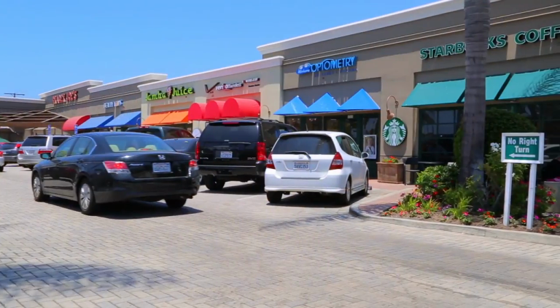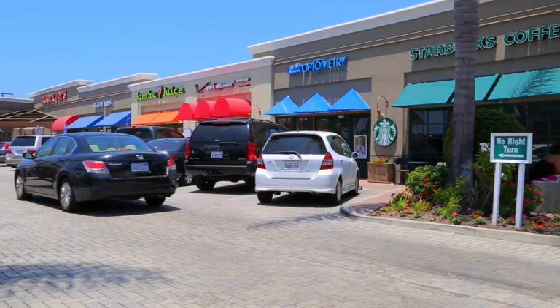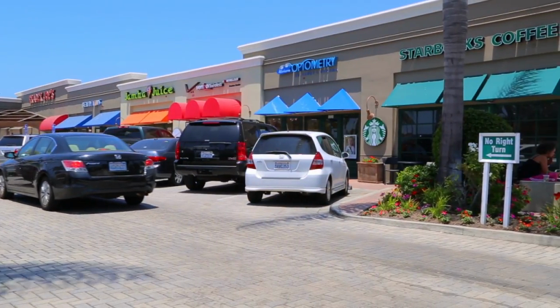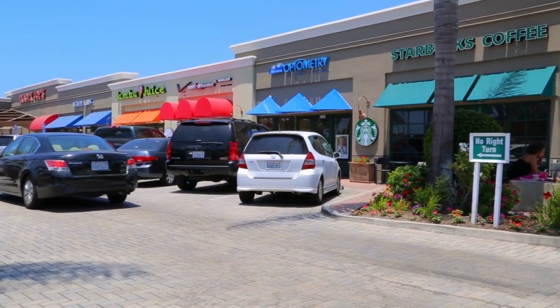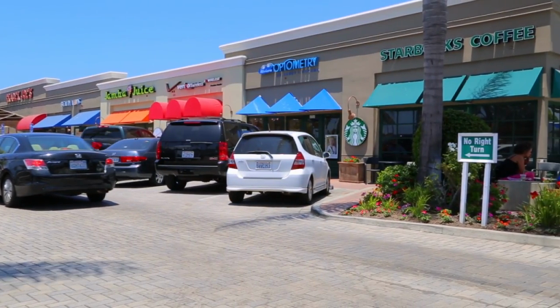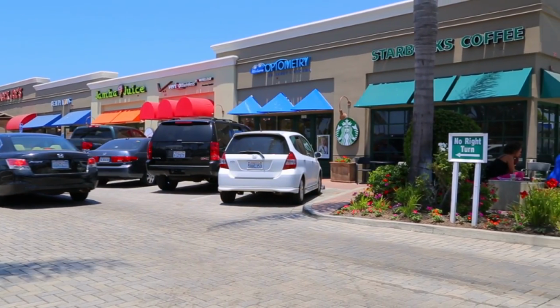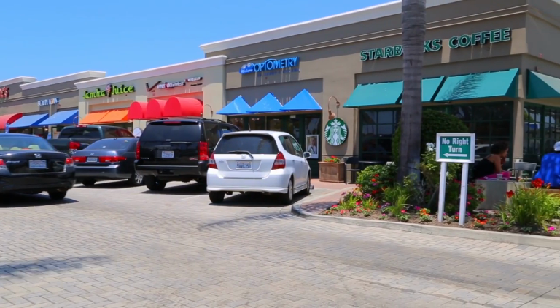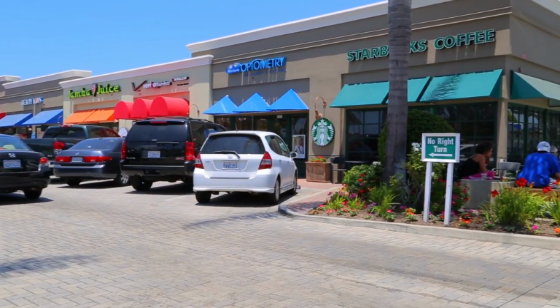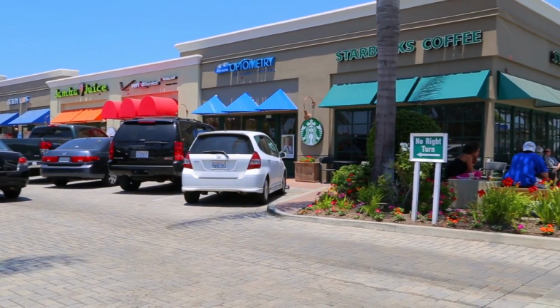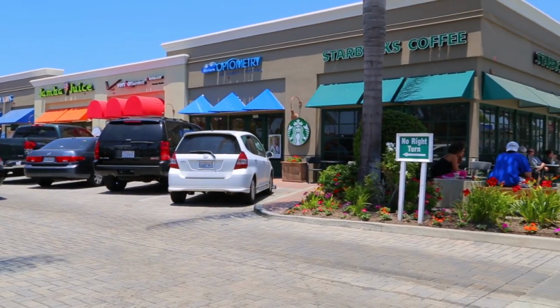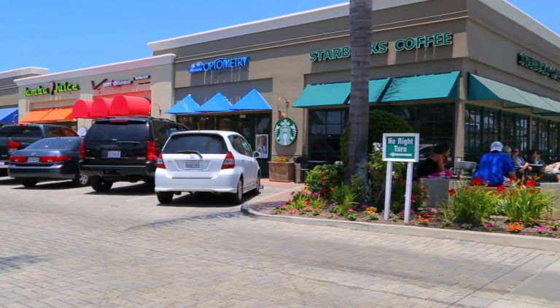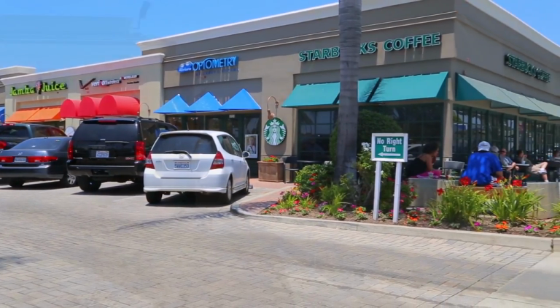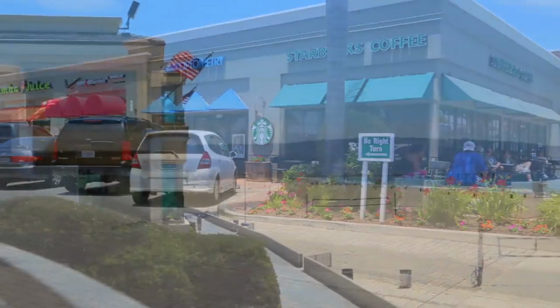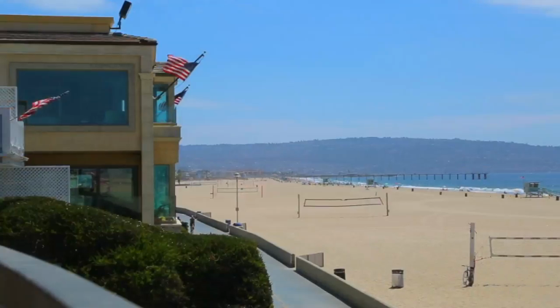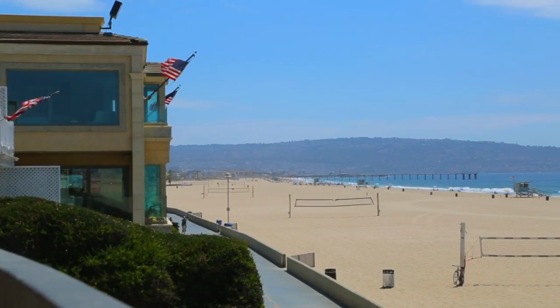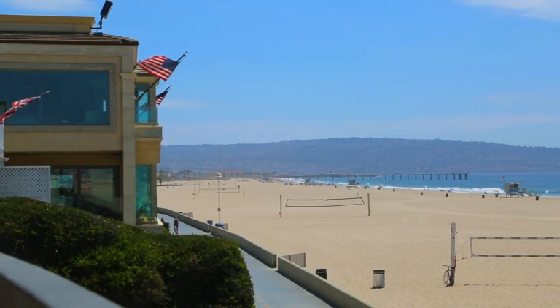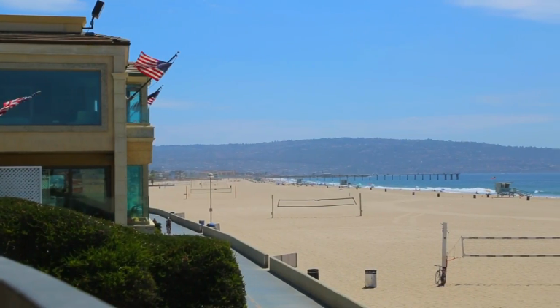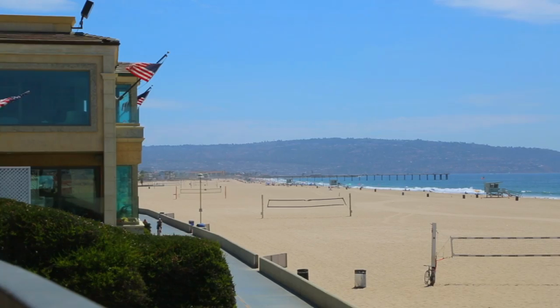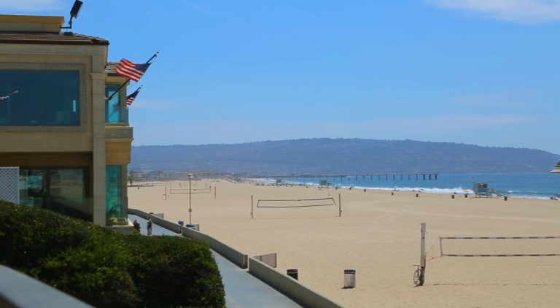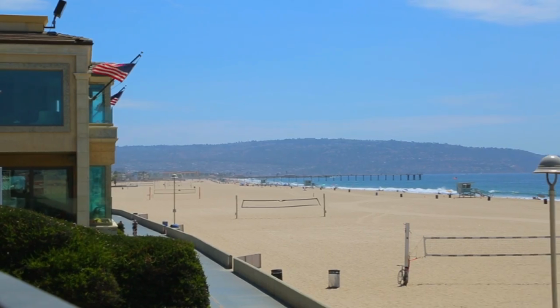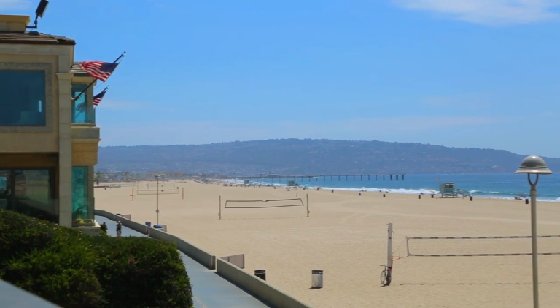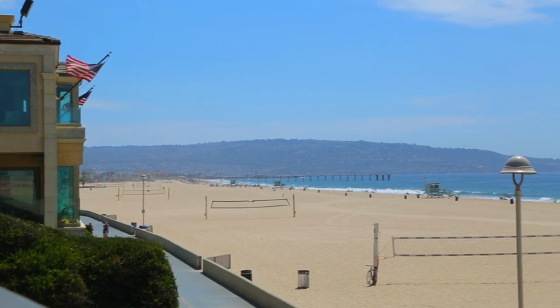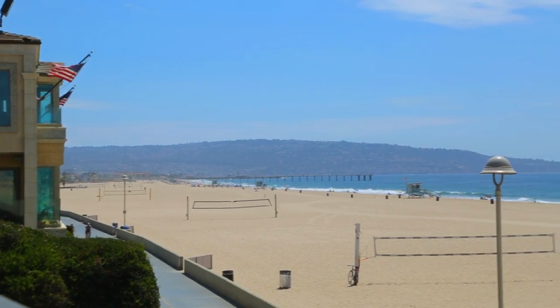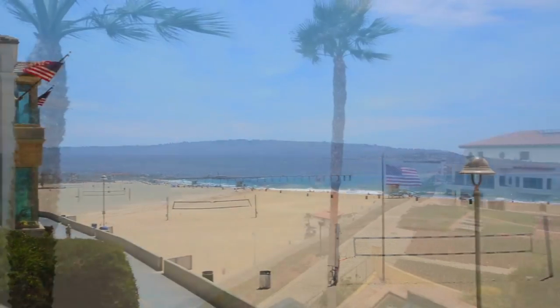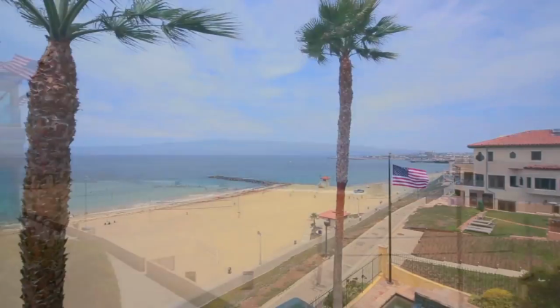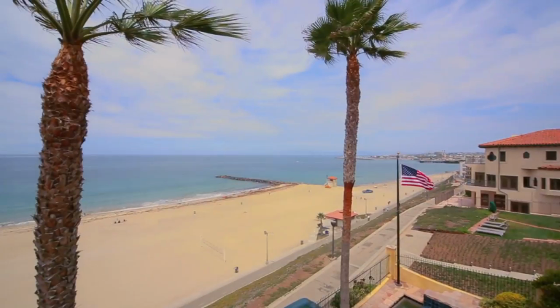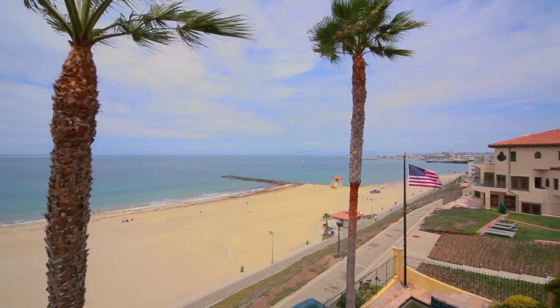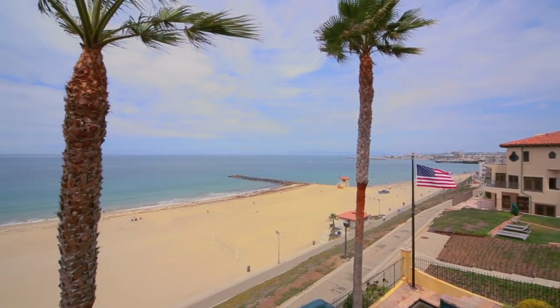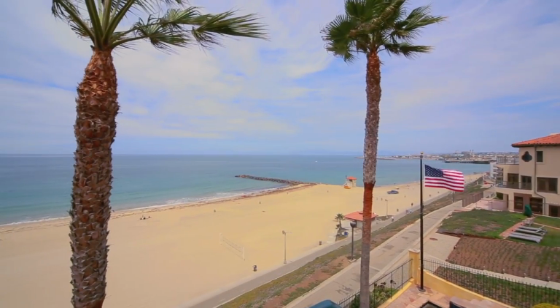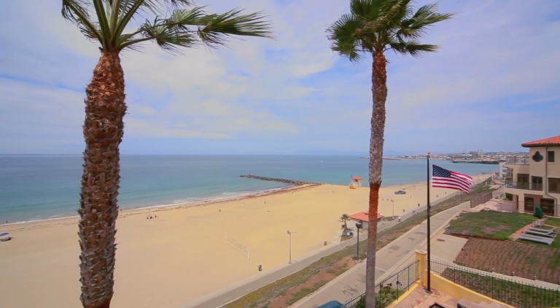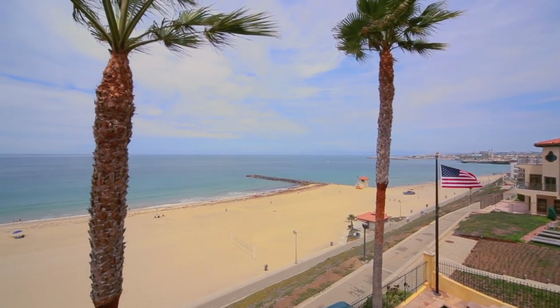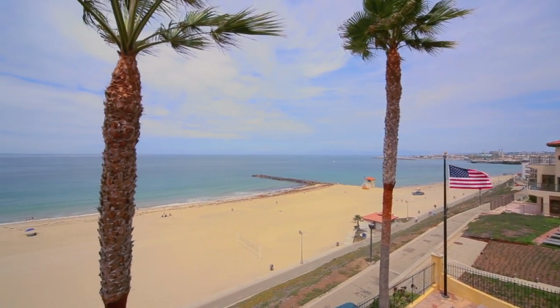Enjoy dining and shopping in the Riviera Village, the Redondo Pier, or take a short ride to Hermosa and Manhattan Beach.